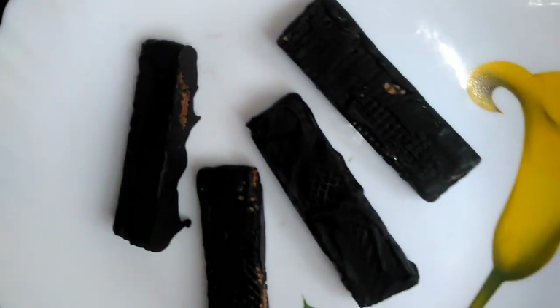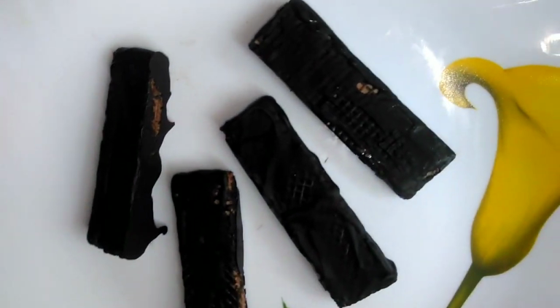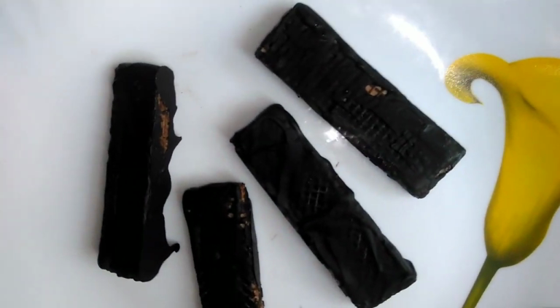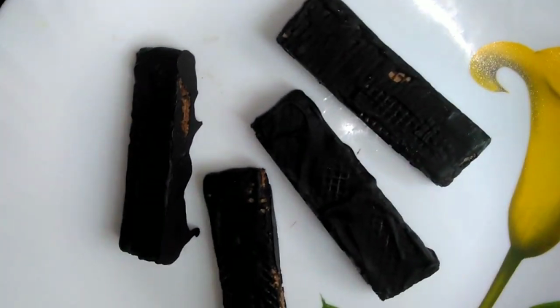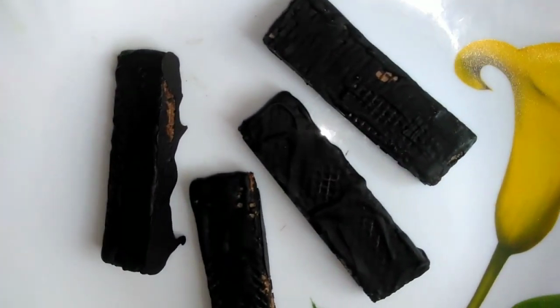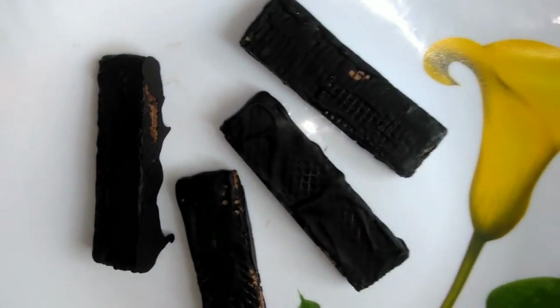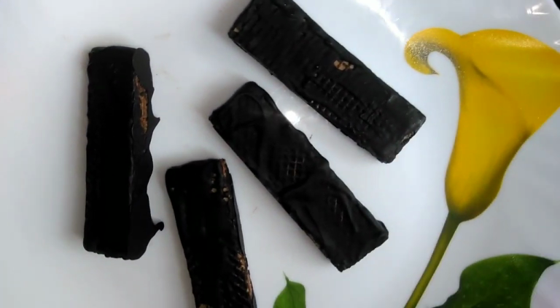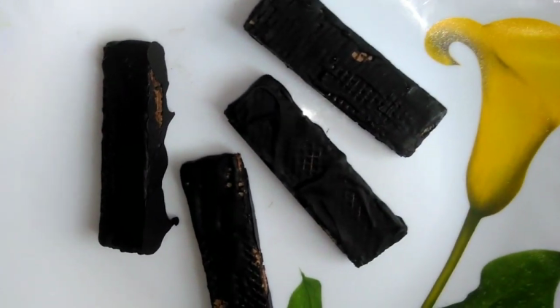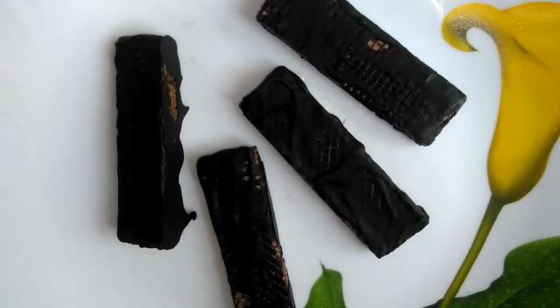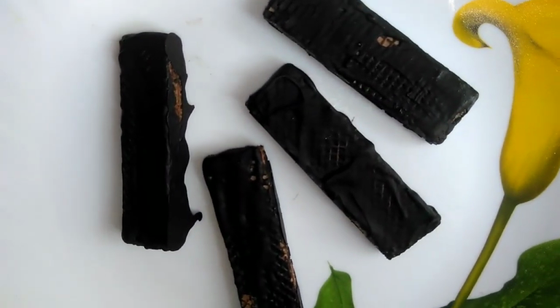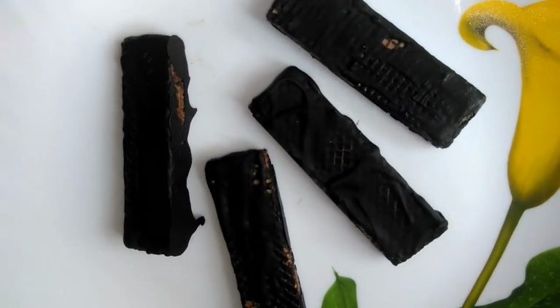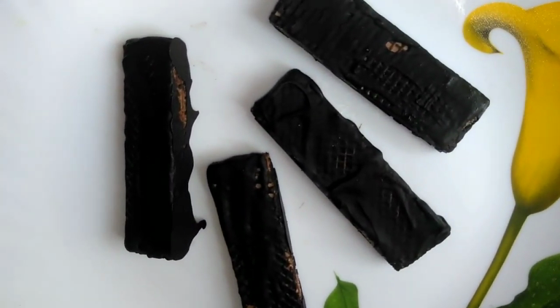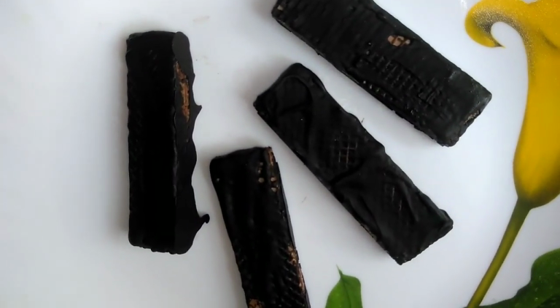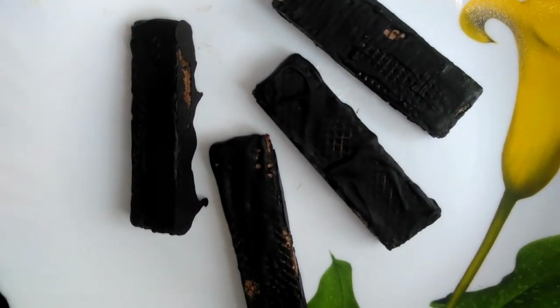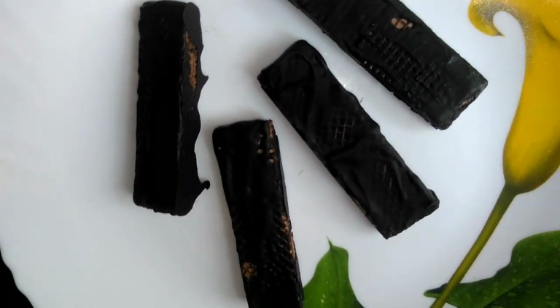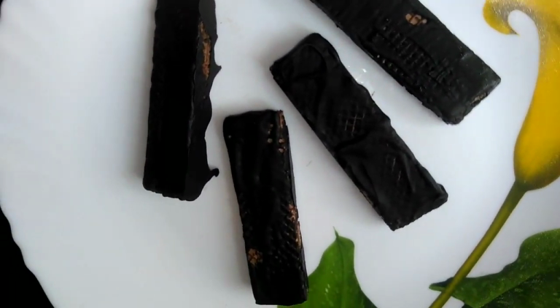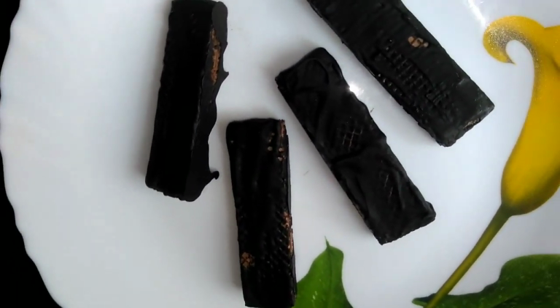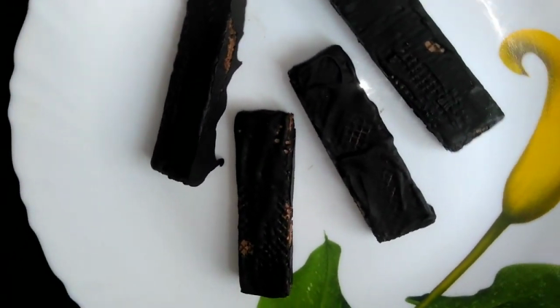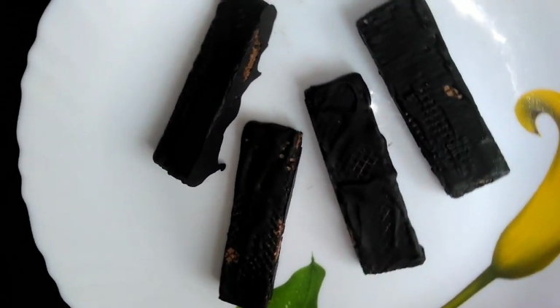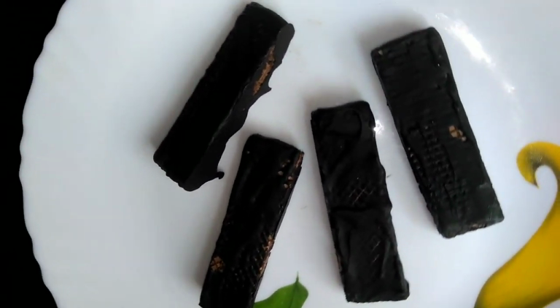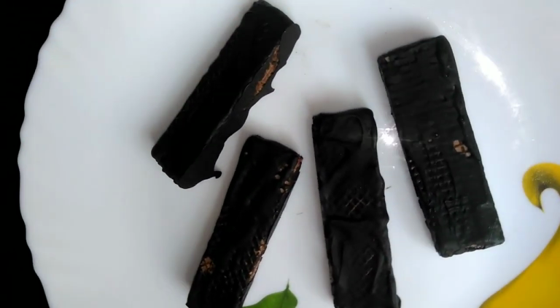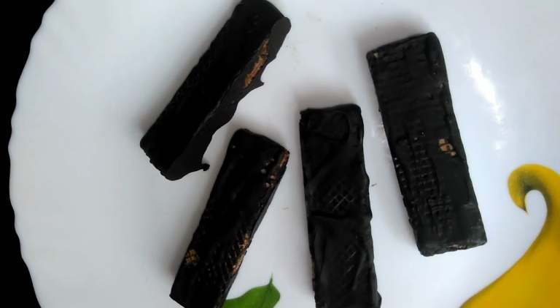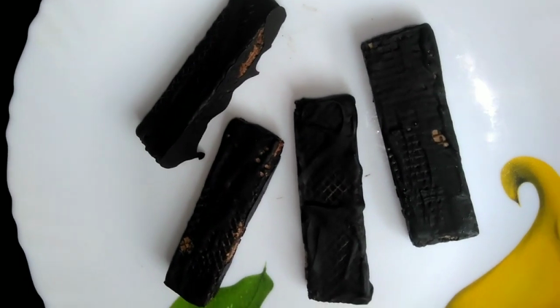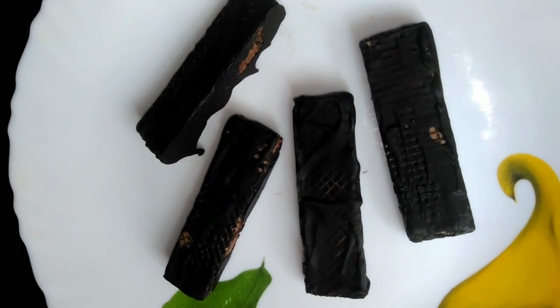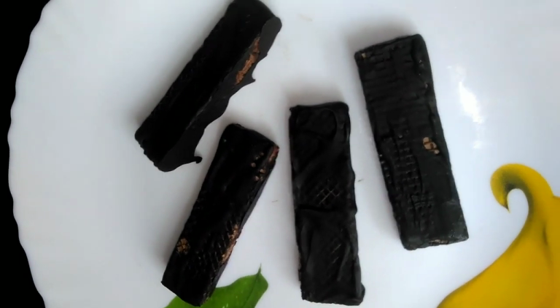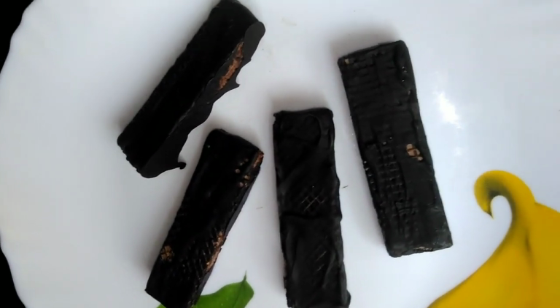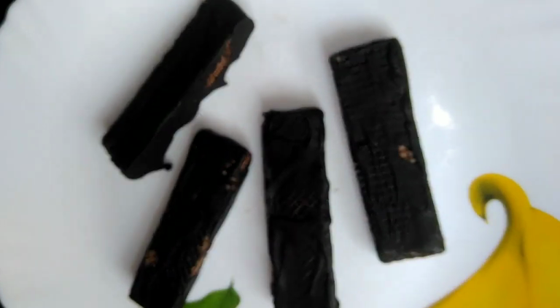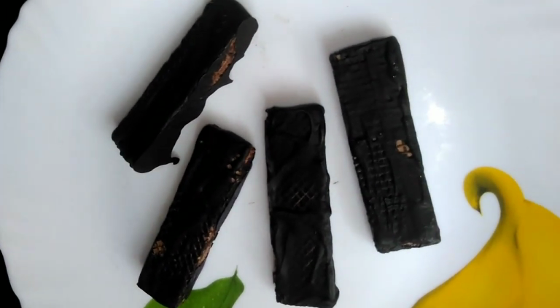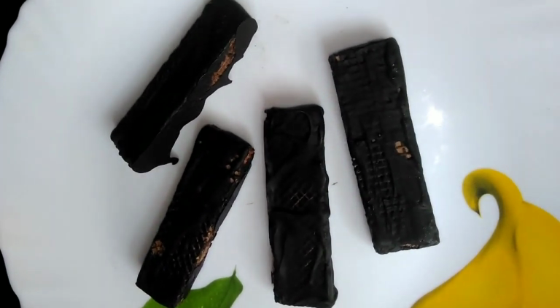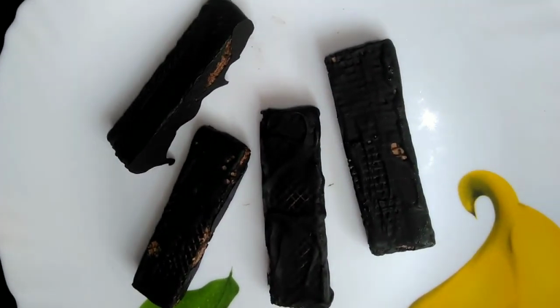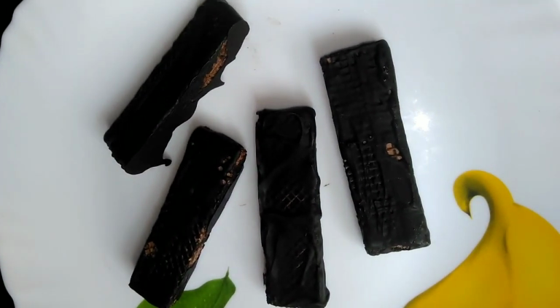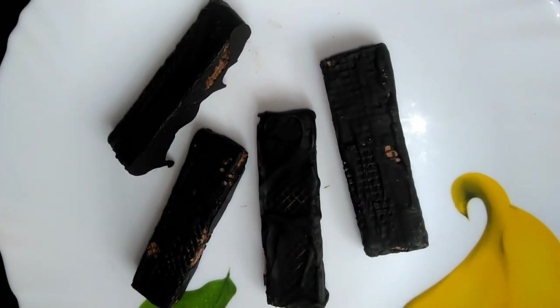This is my favorite chocolate. I am going to show you how to eat it after cooking.